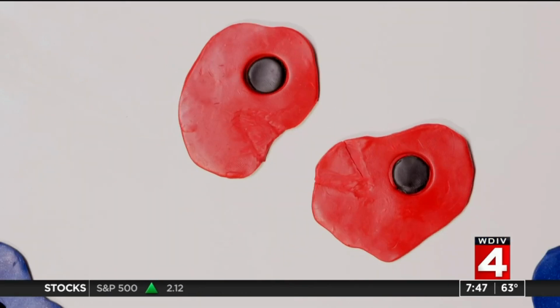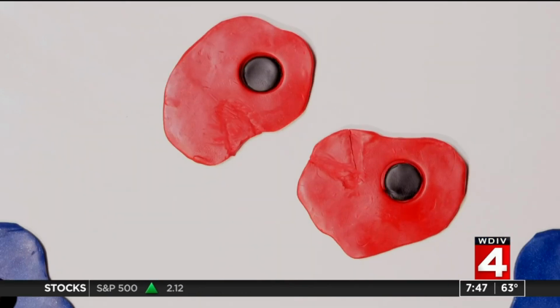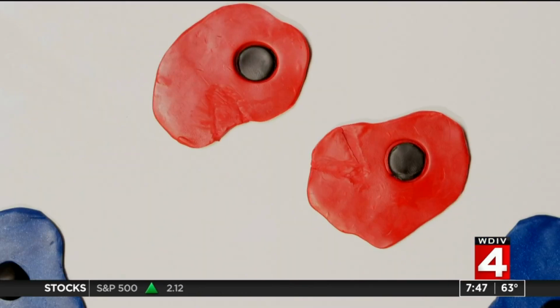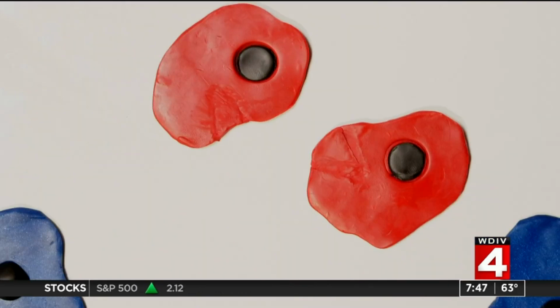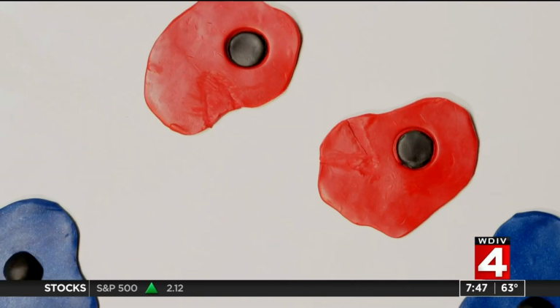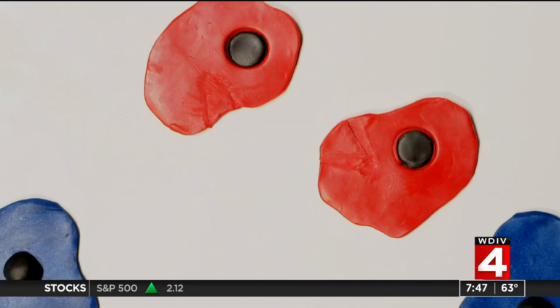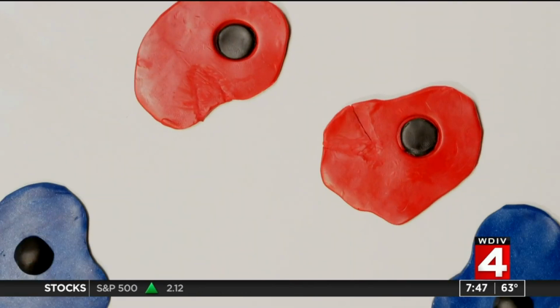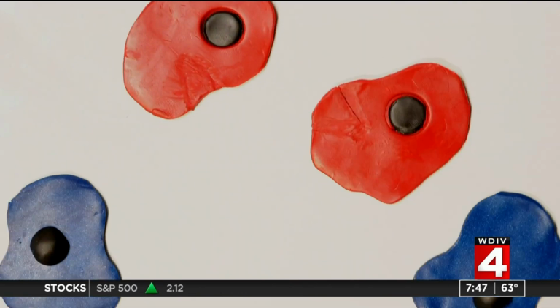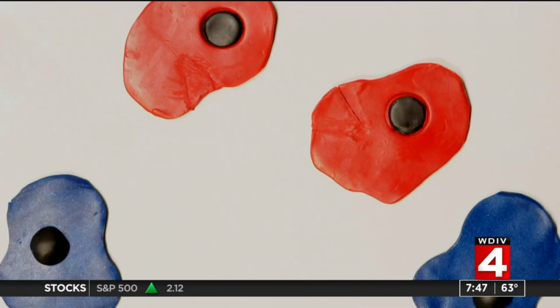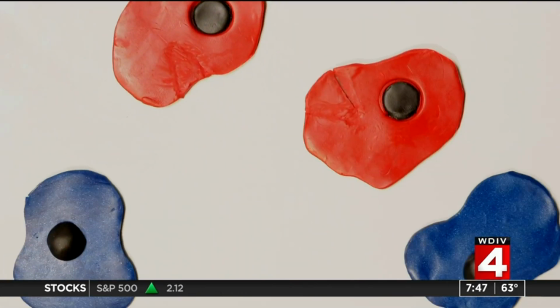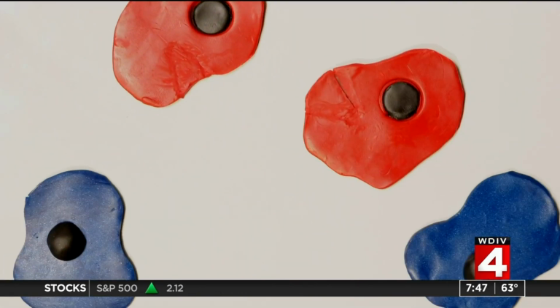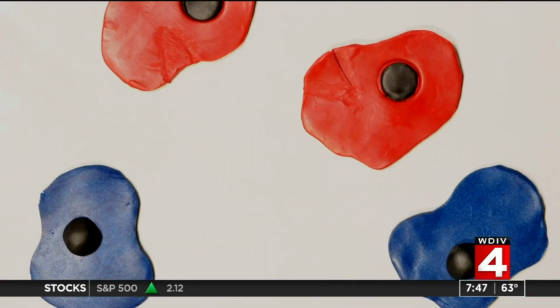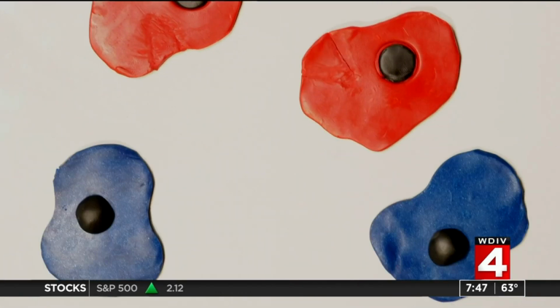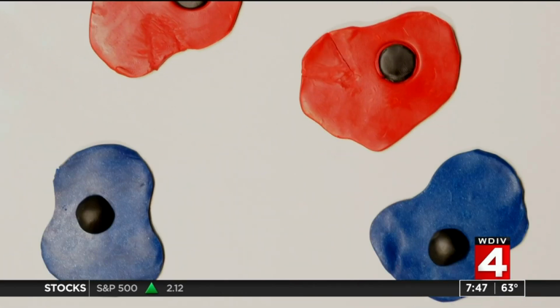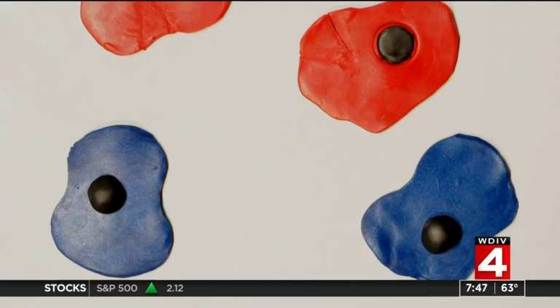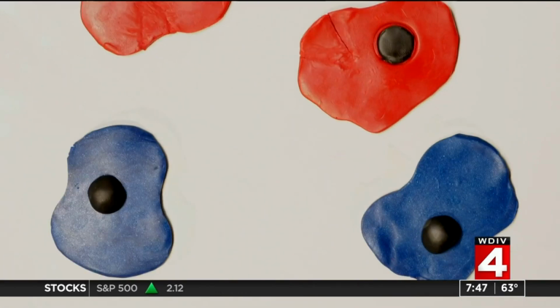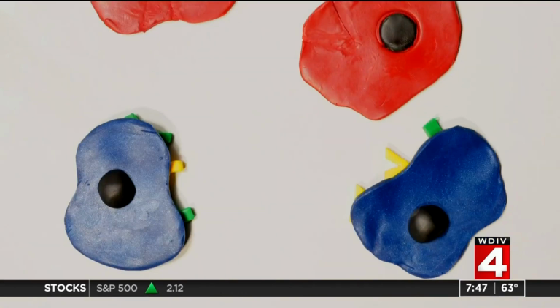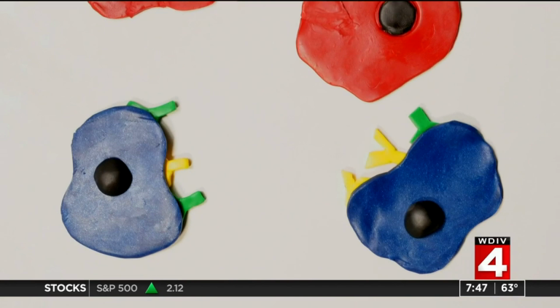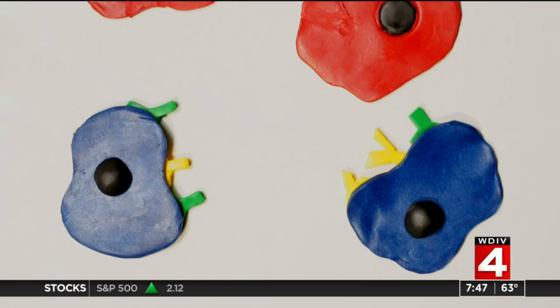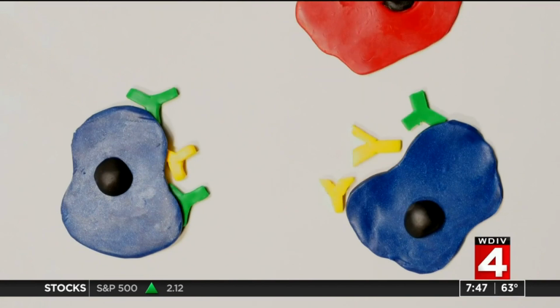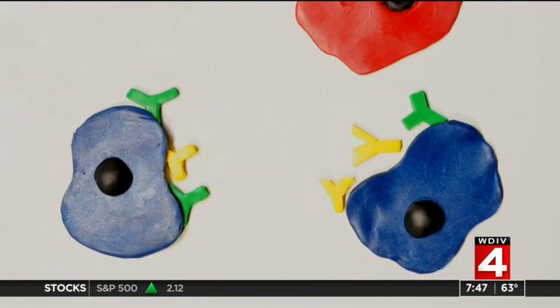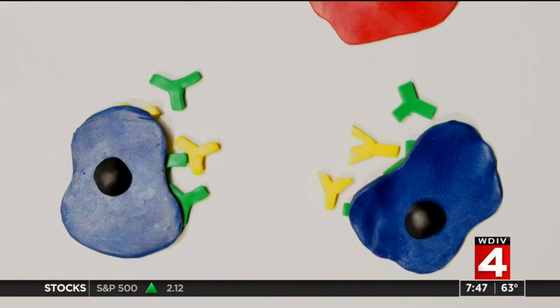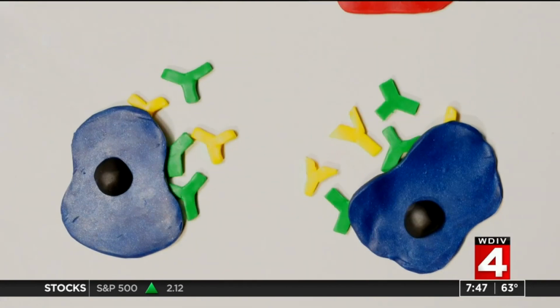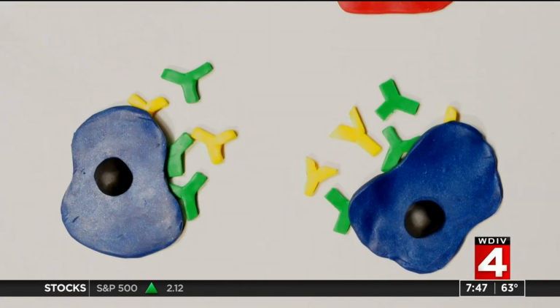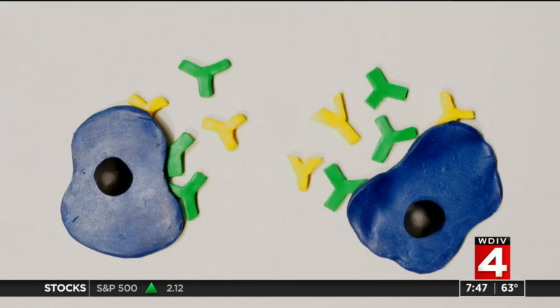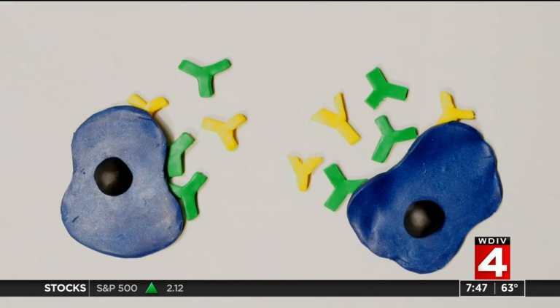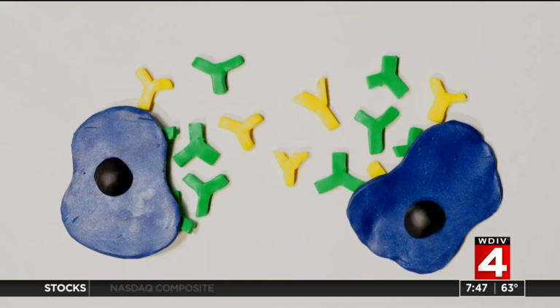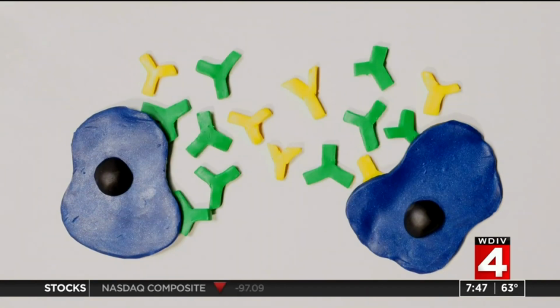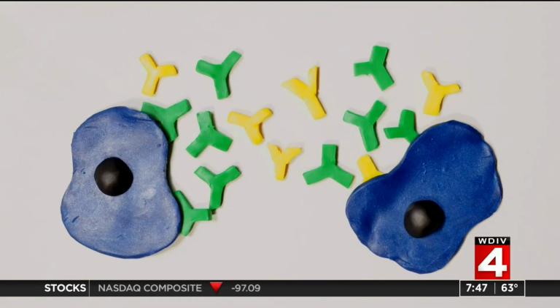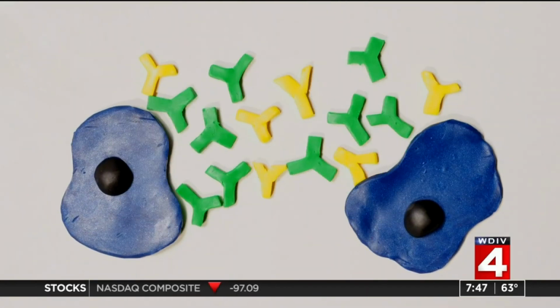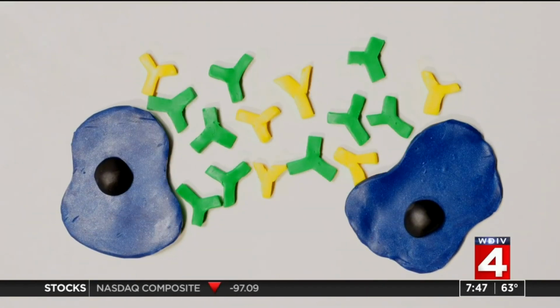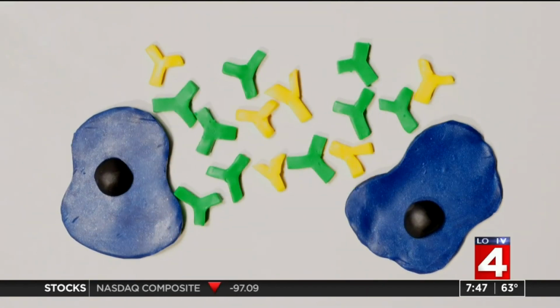Eventually, after a few days of infection, those antibody-making cells are ready and they start cranking out antibodies.